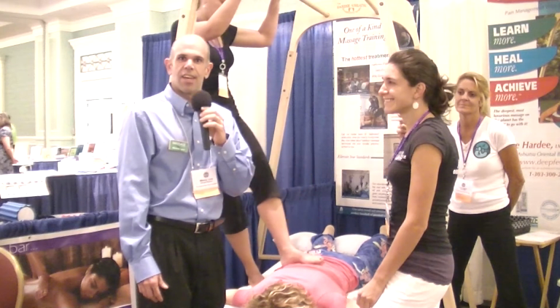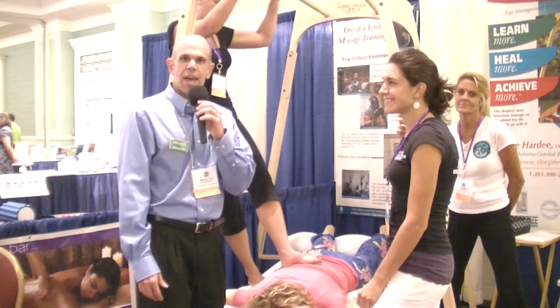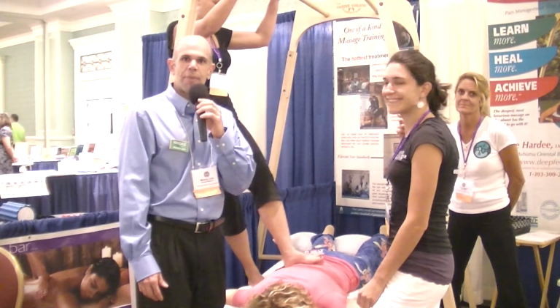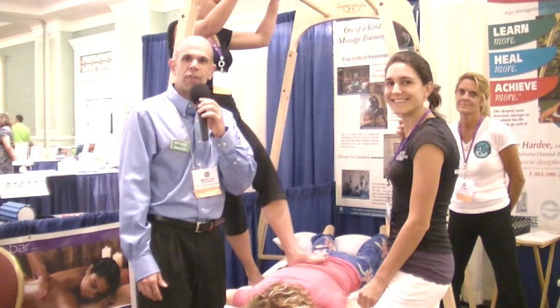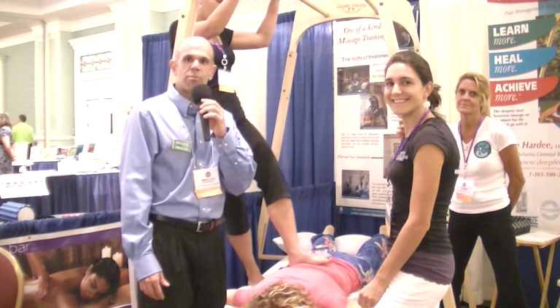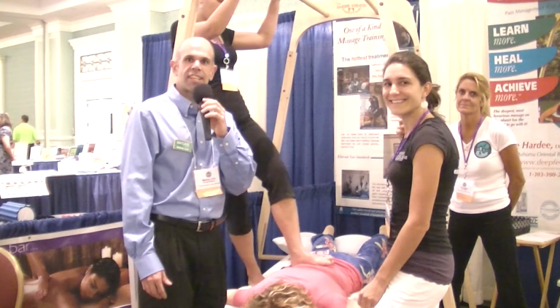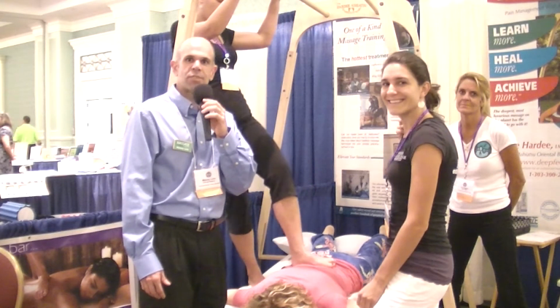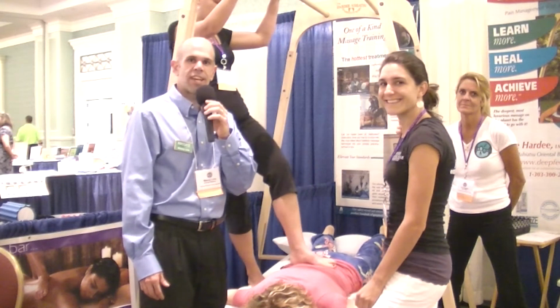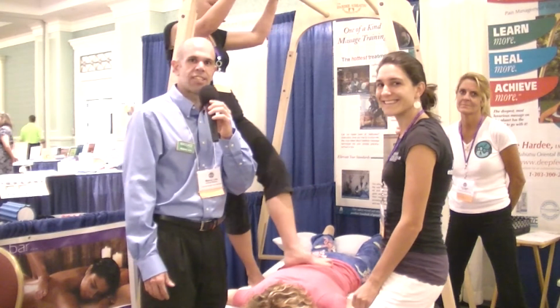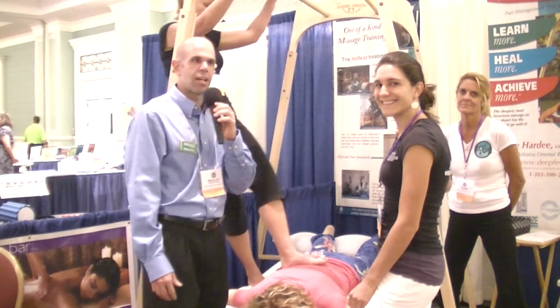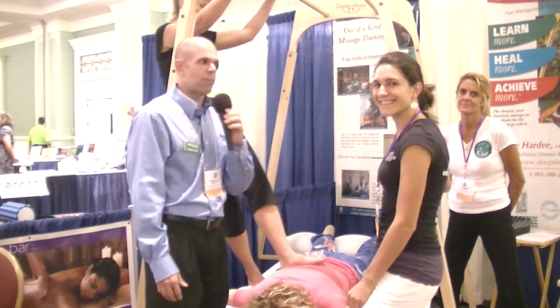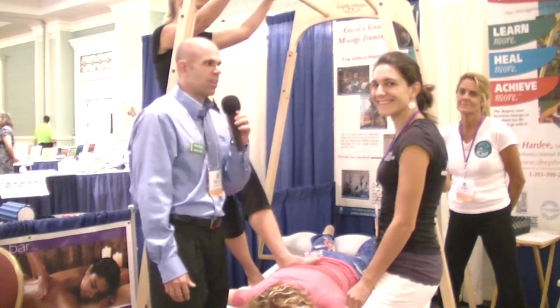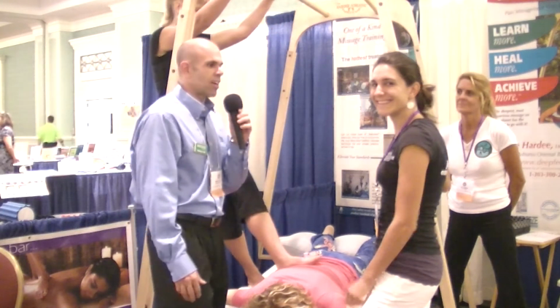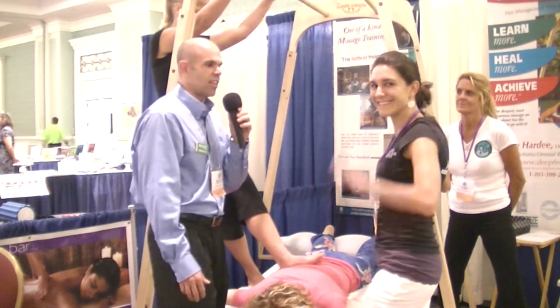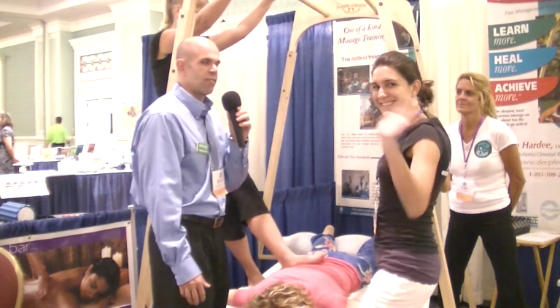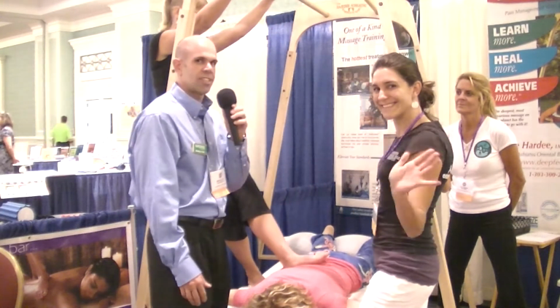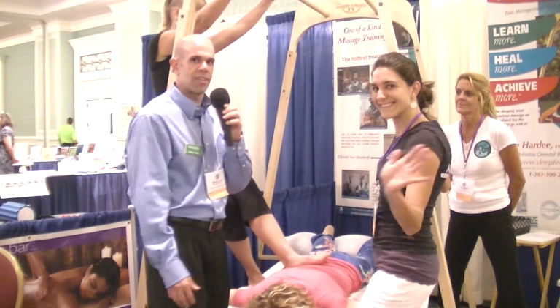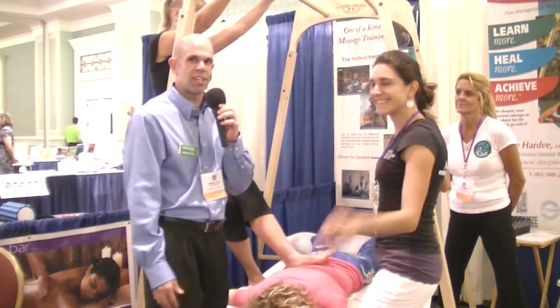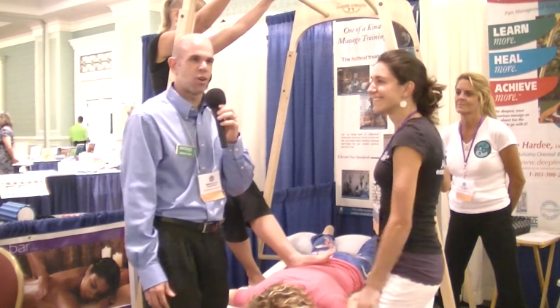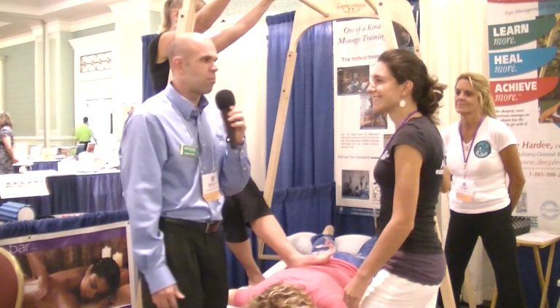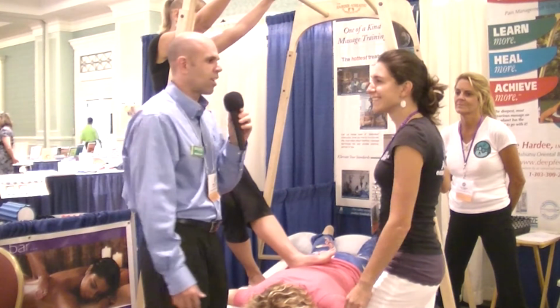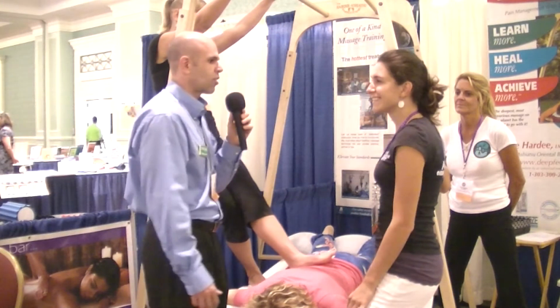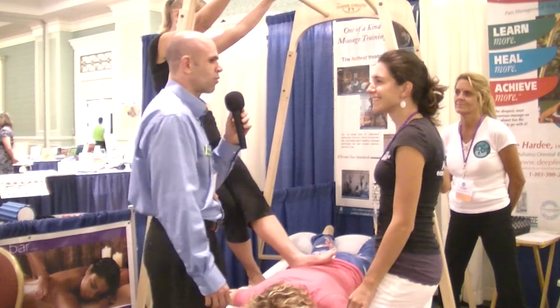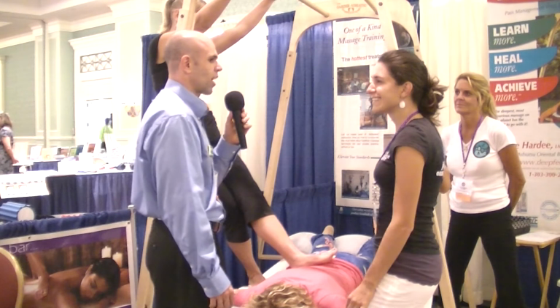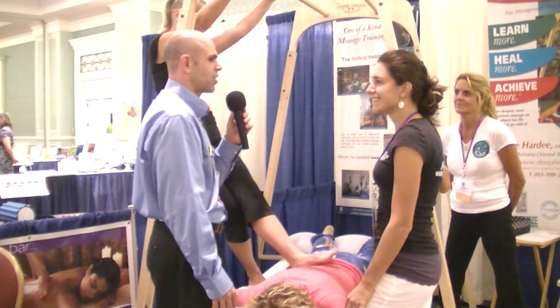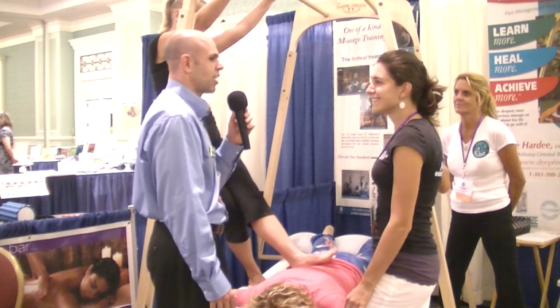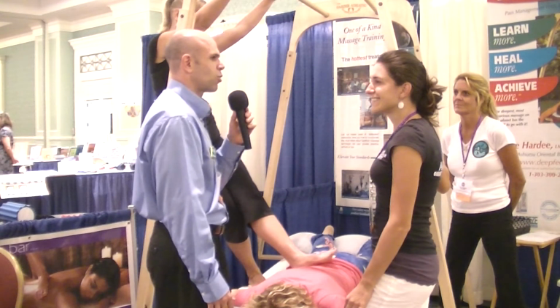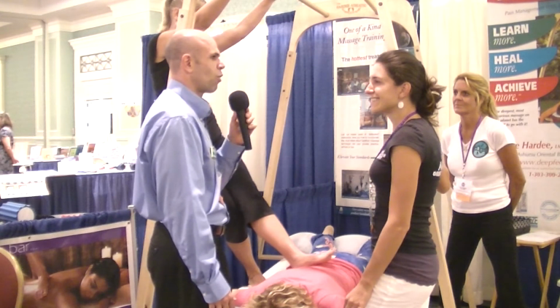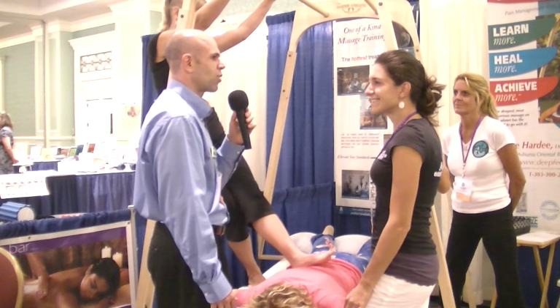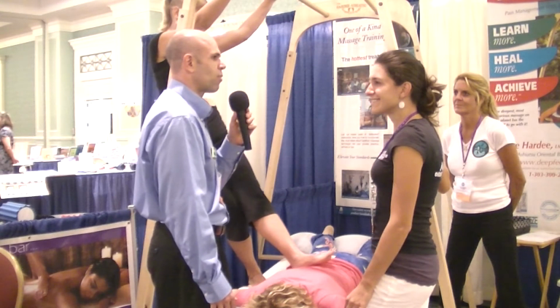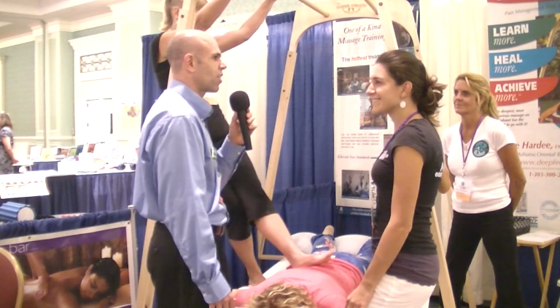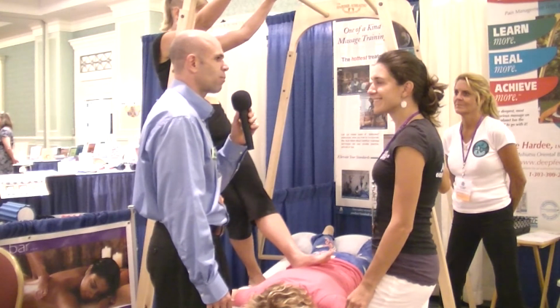I'm Manny with Massage Magazine and I'm here at the FSMTA show with Pilar Hook from Ashiatsu Oriental Bar Therapy.